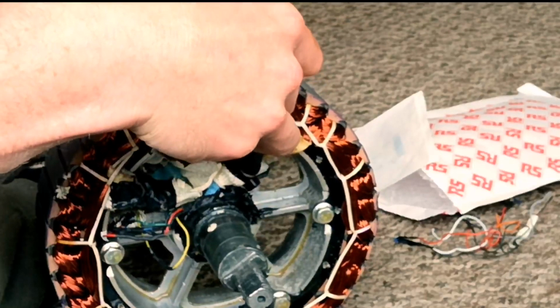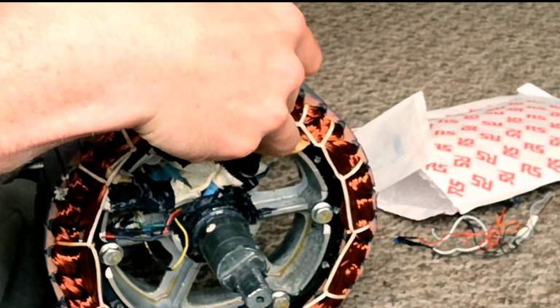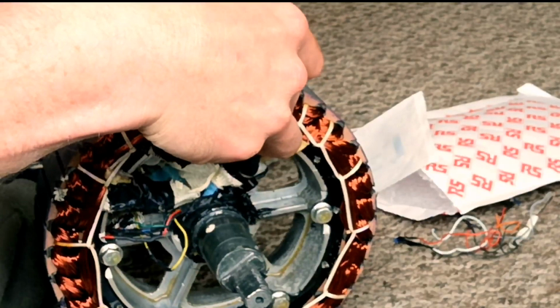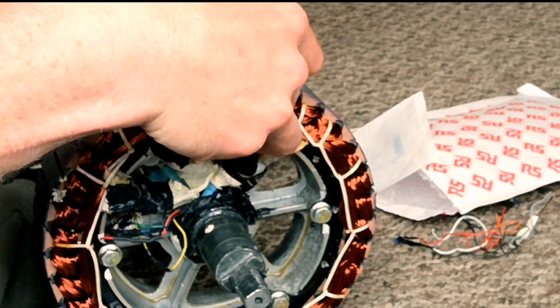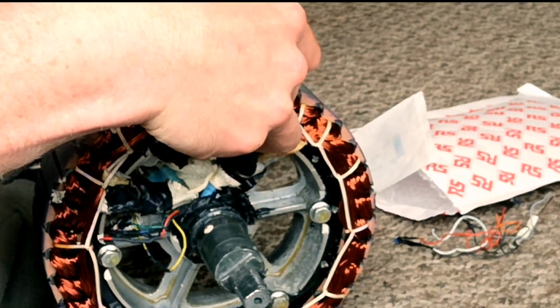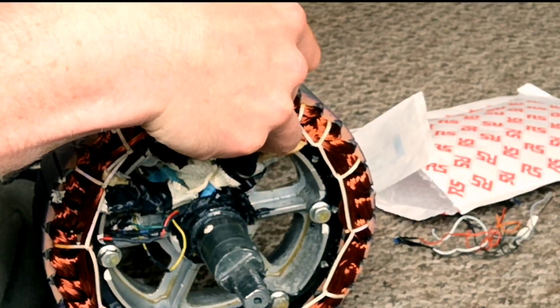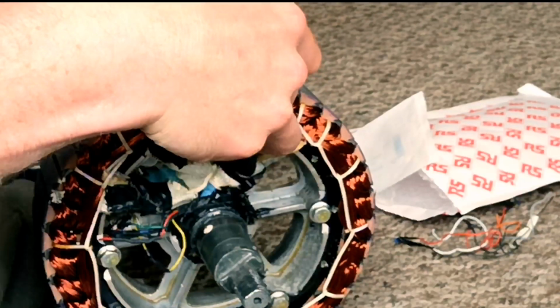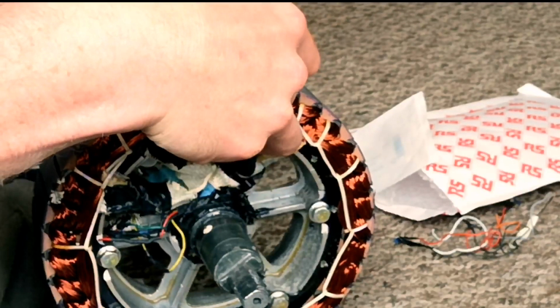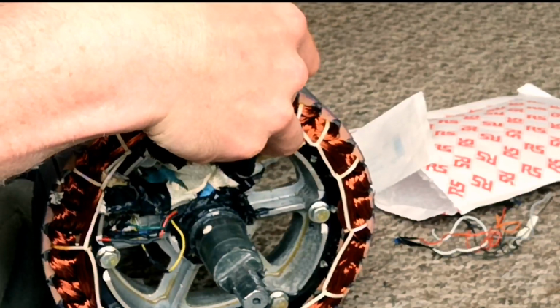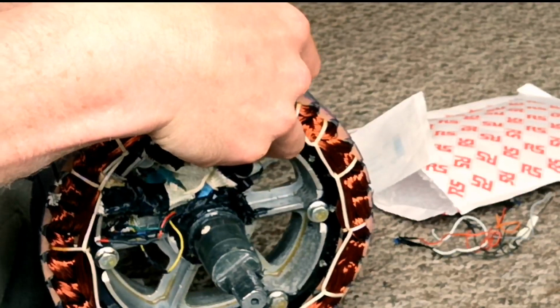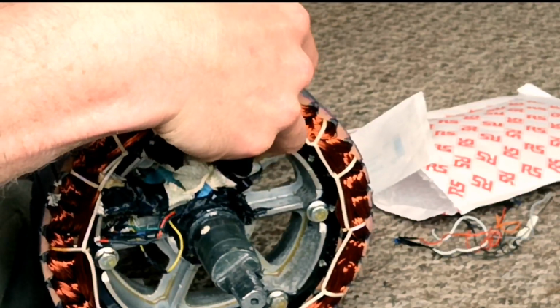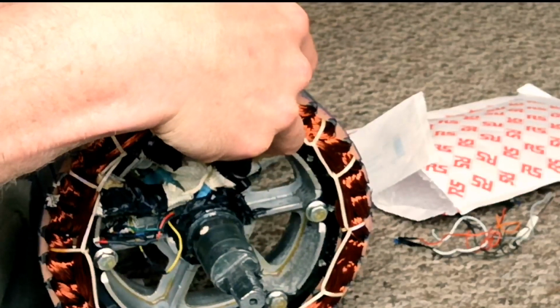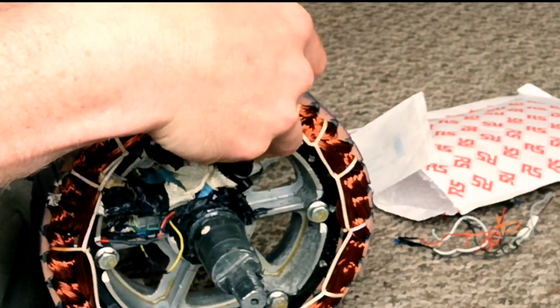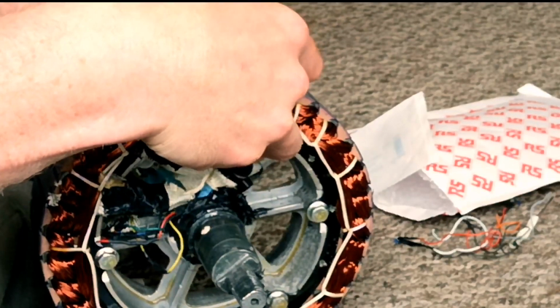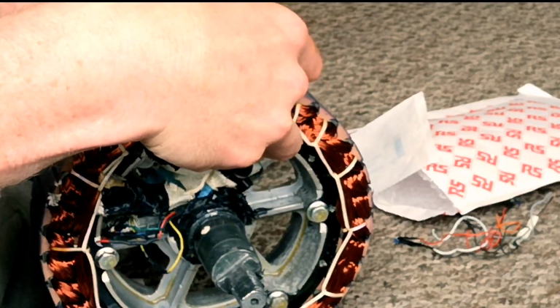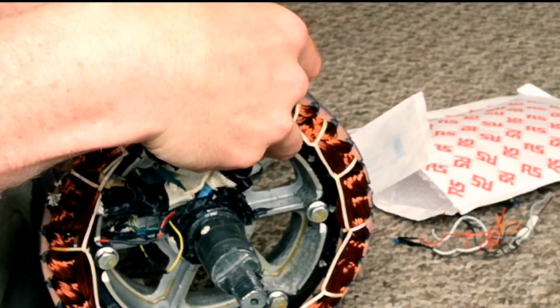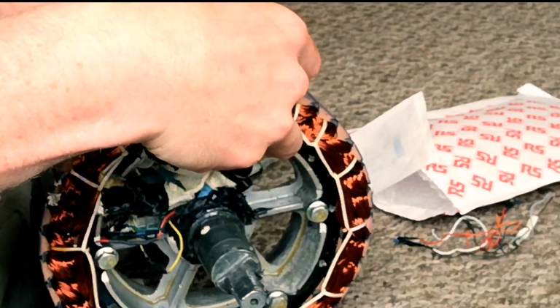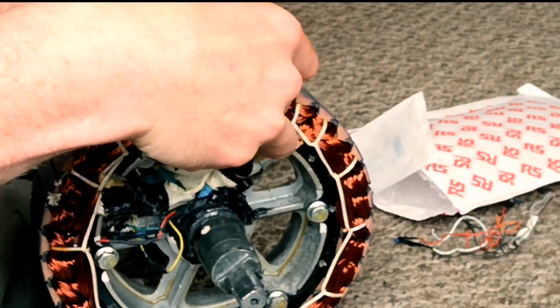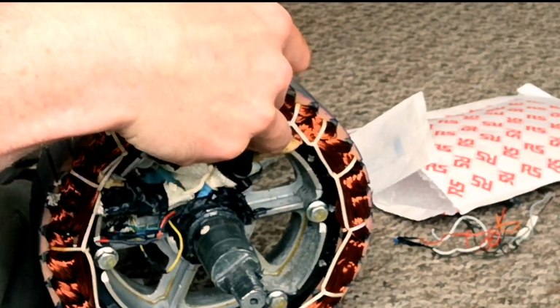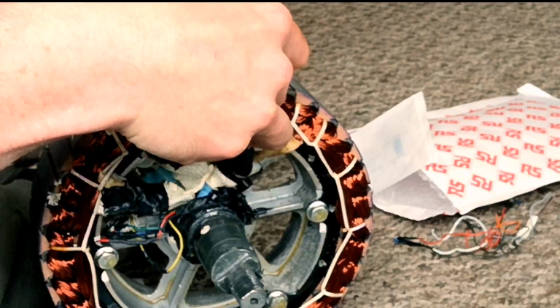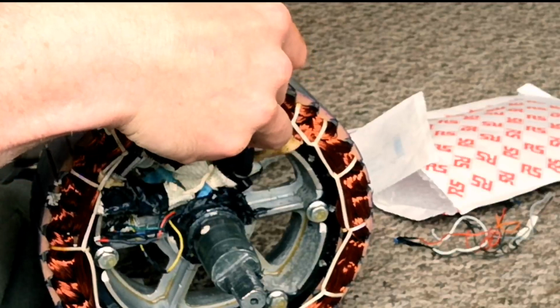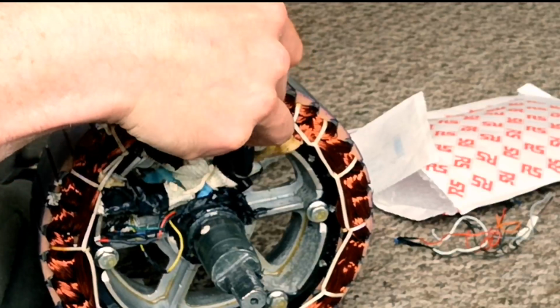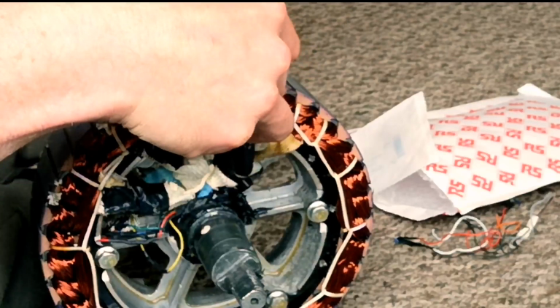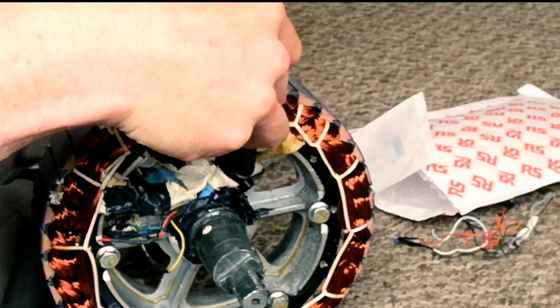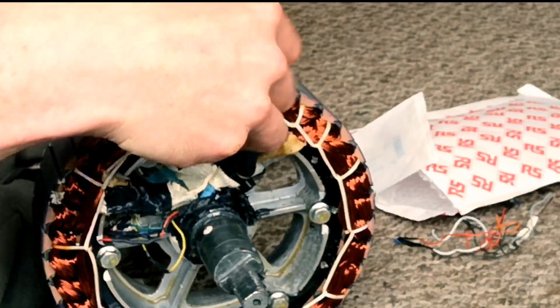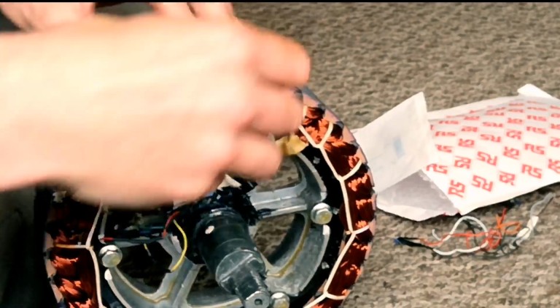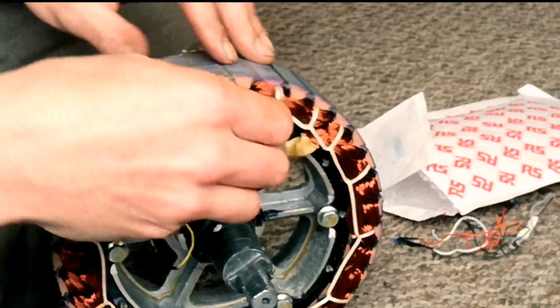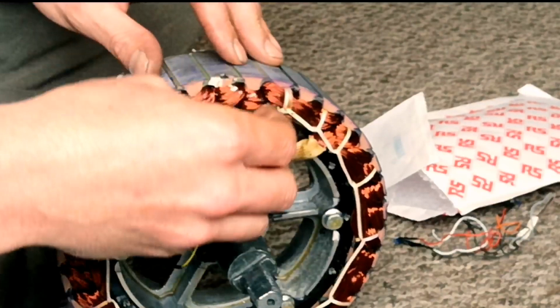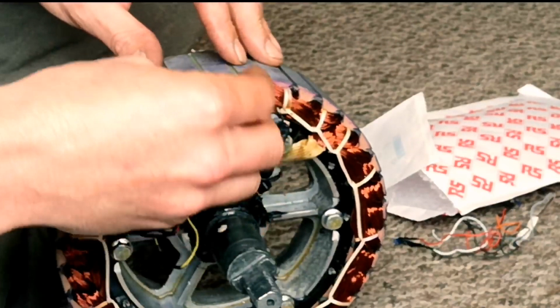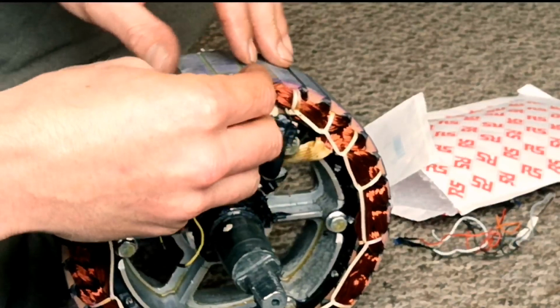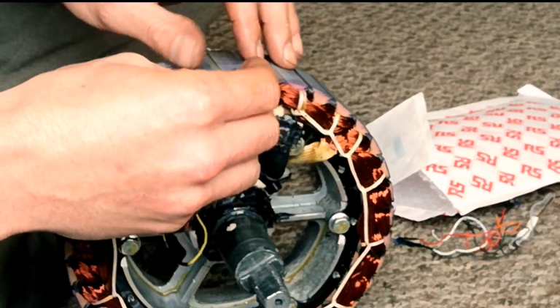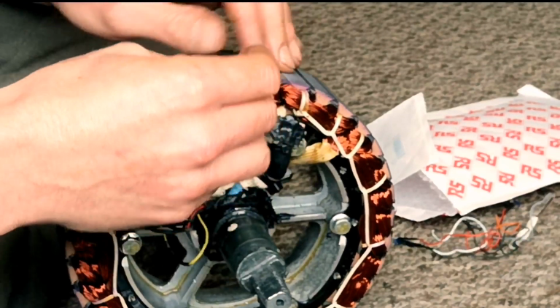I don't actually know what this glue is like with heat — I never thought about that. I might actually end up having issues.